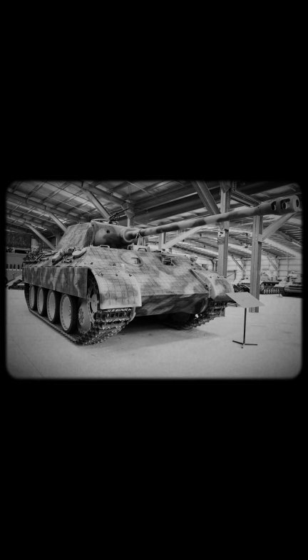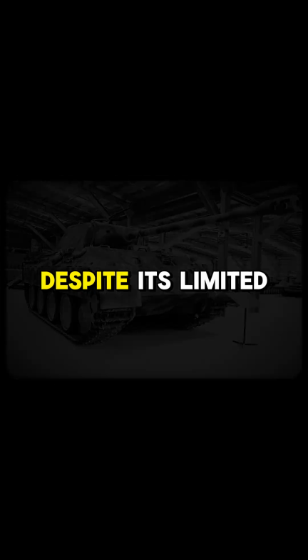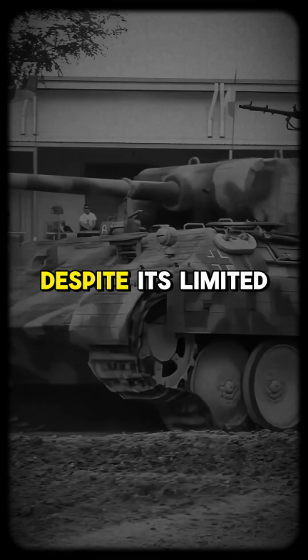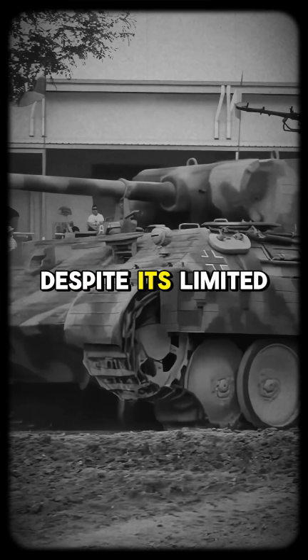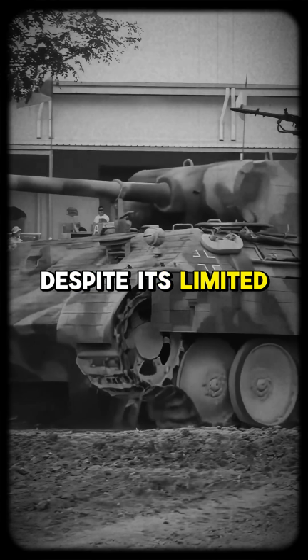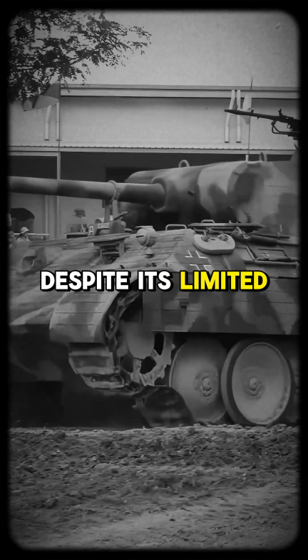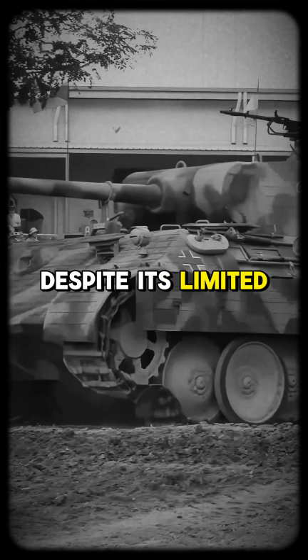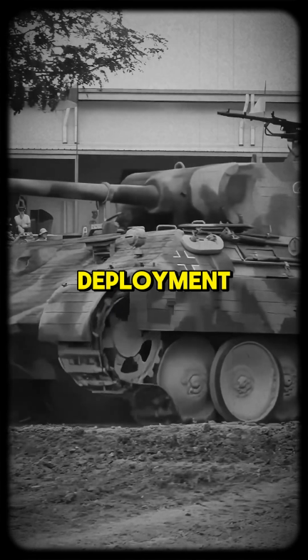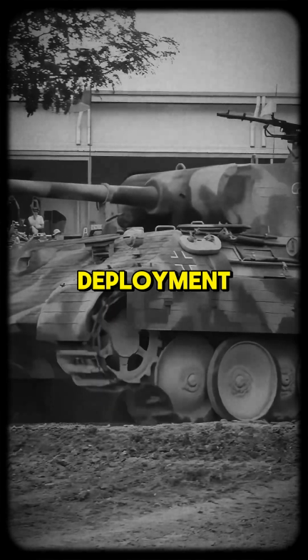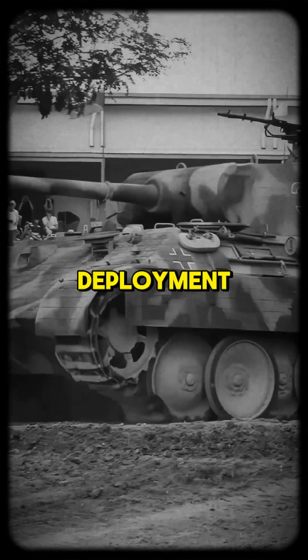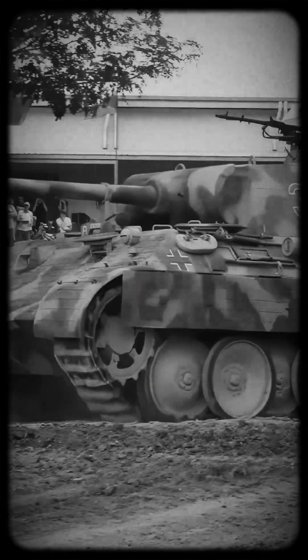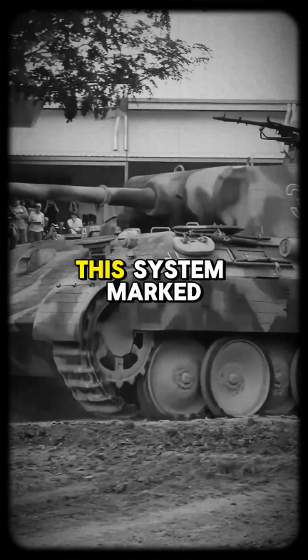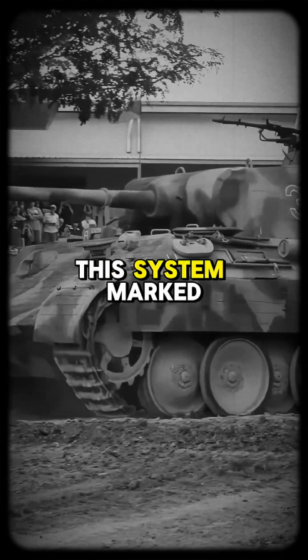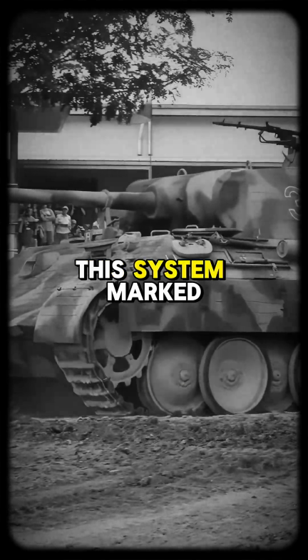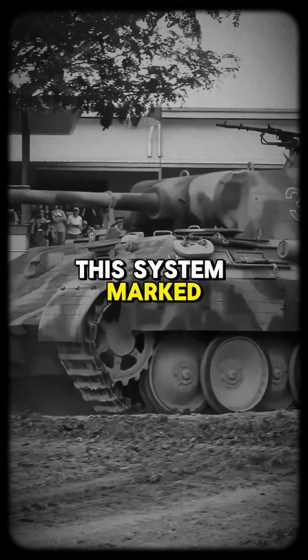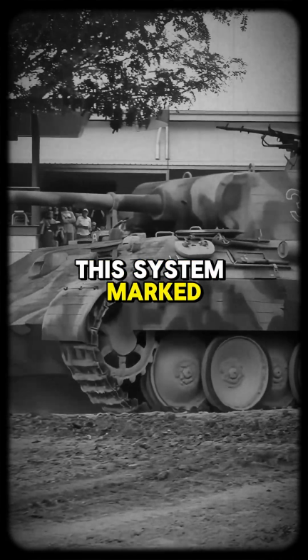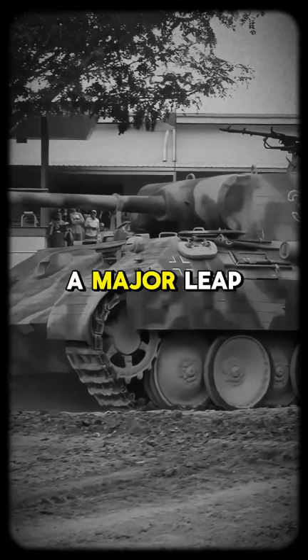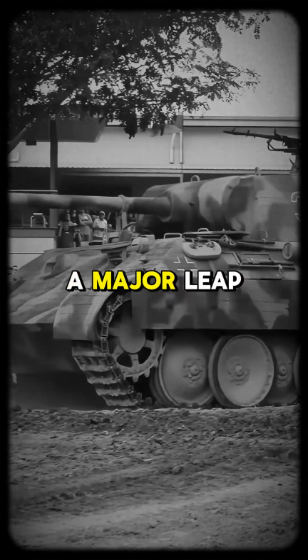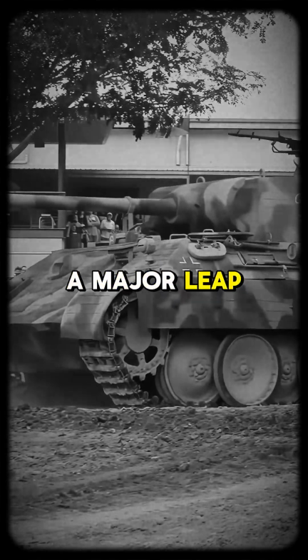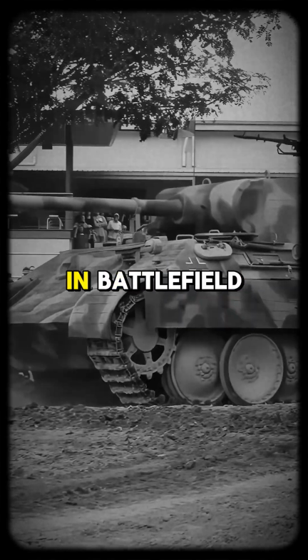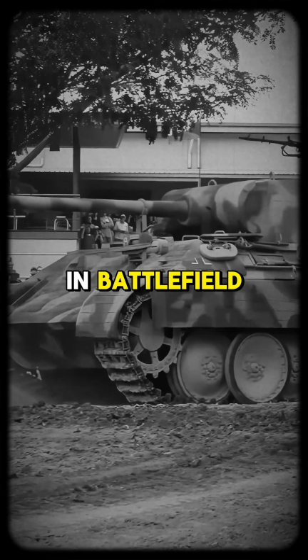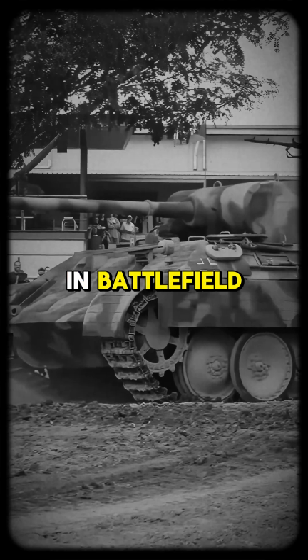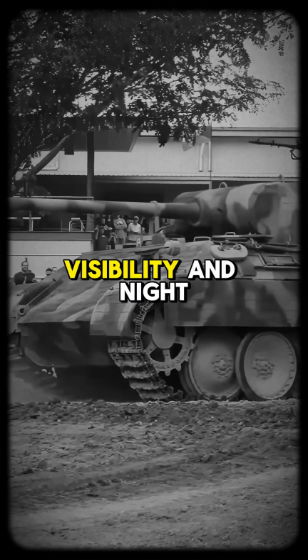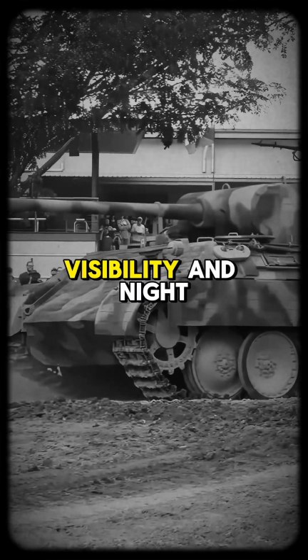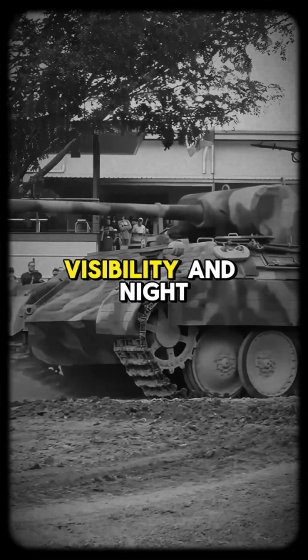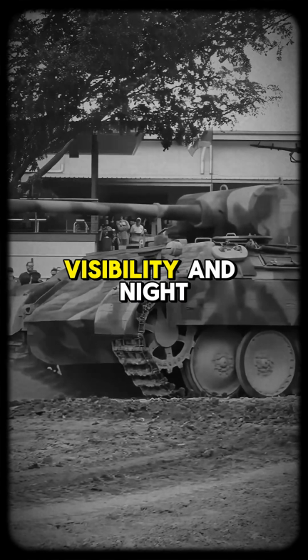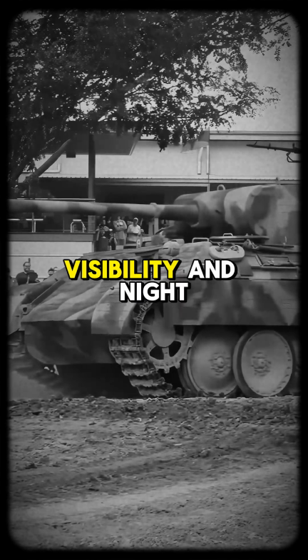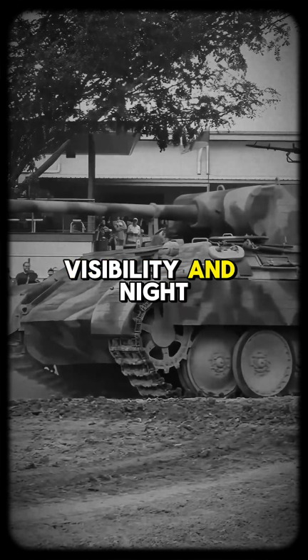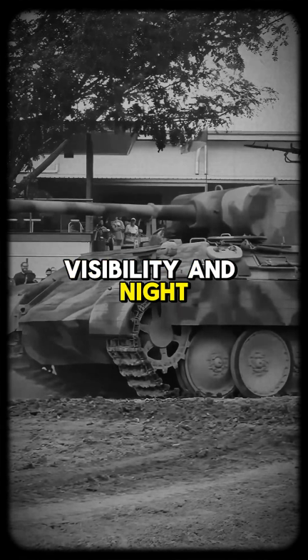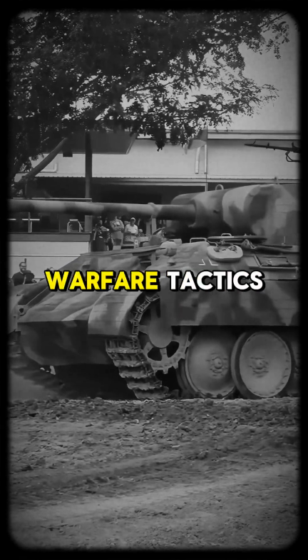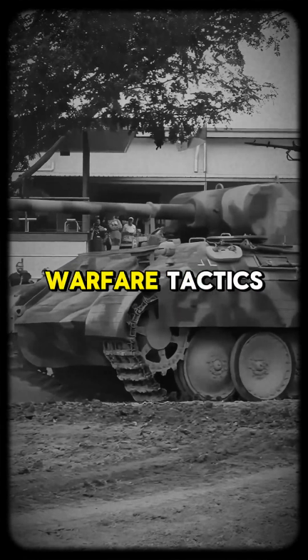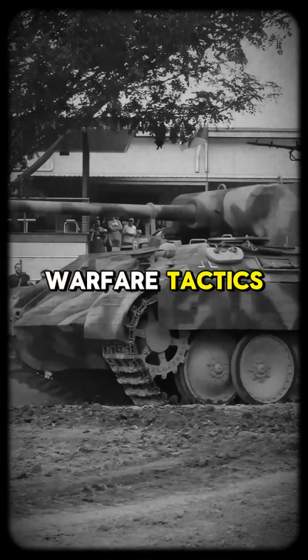Despite its limited deployment, this system marked a major leap in battlefield visibility and night warfare tactics.